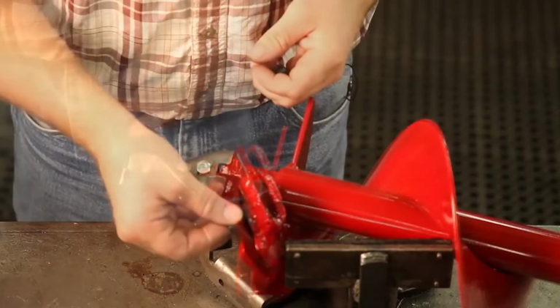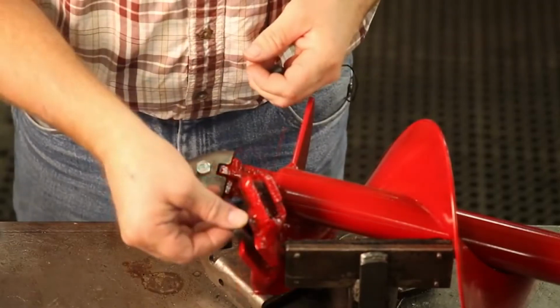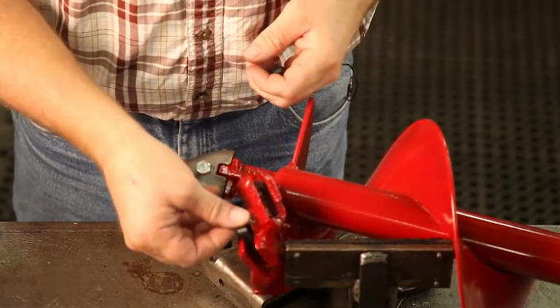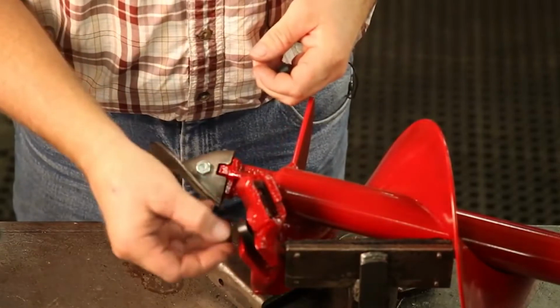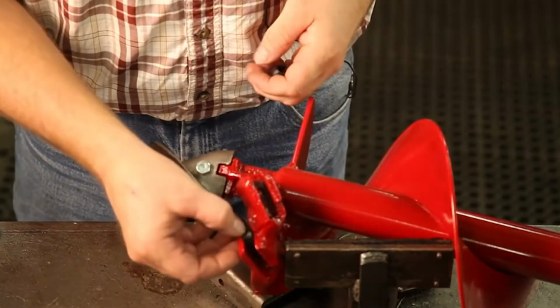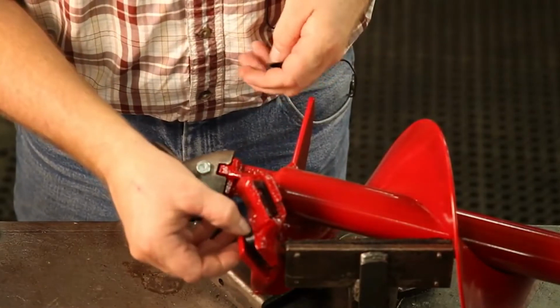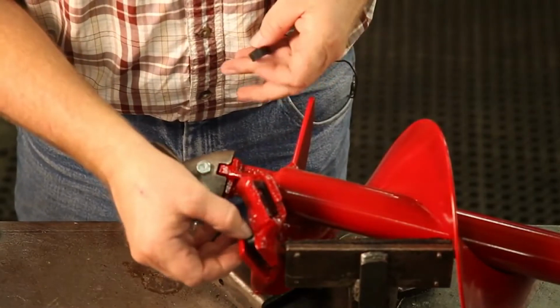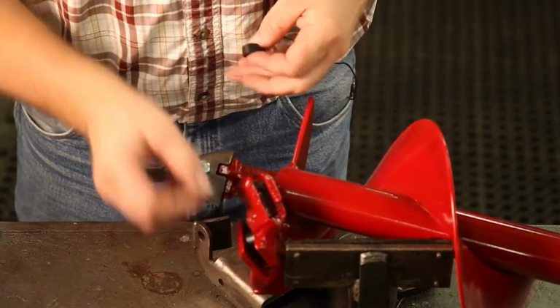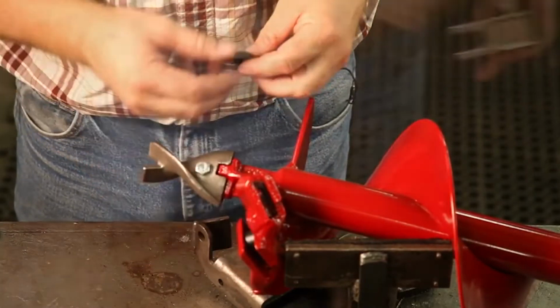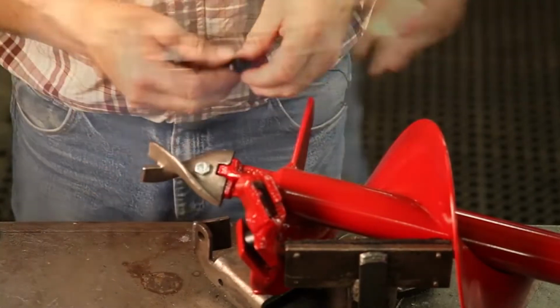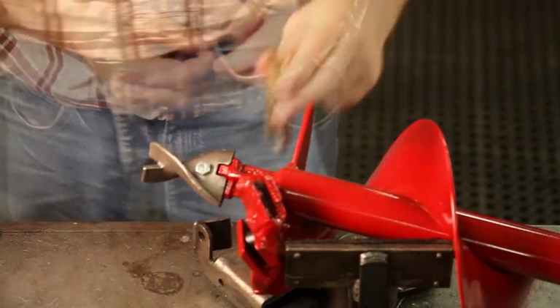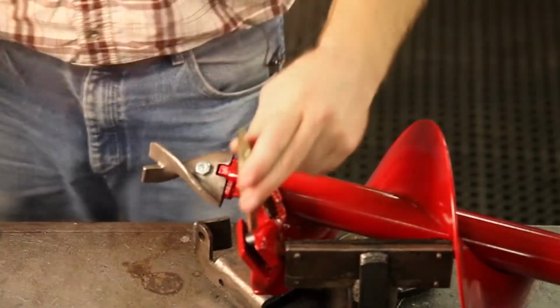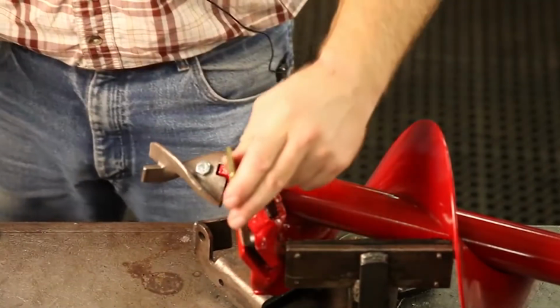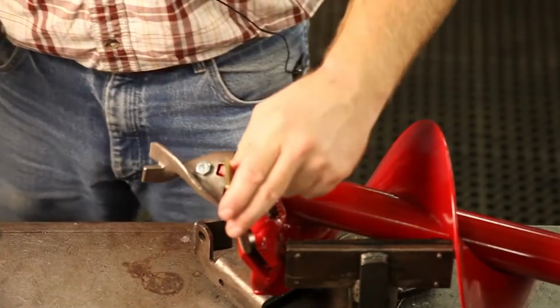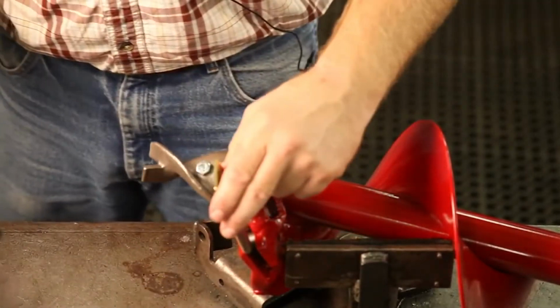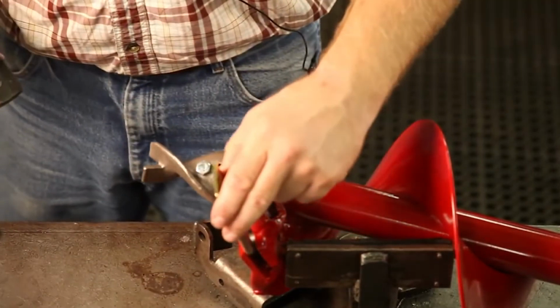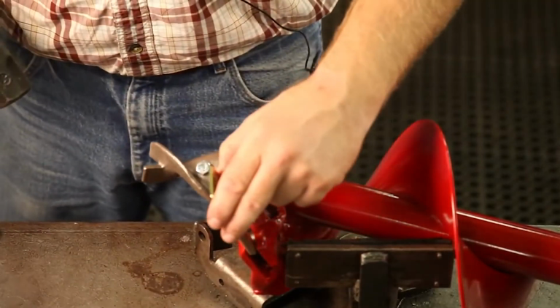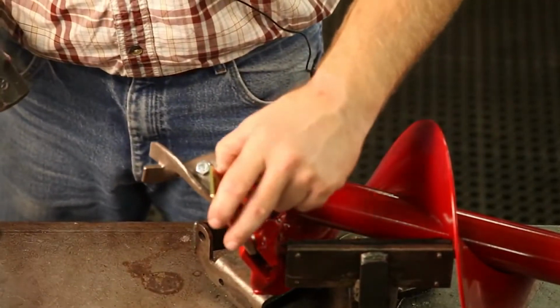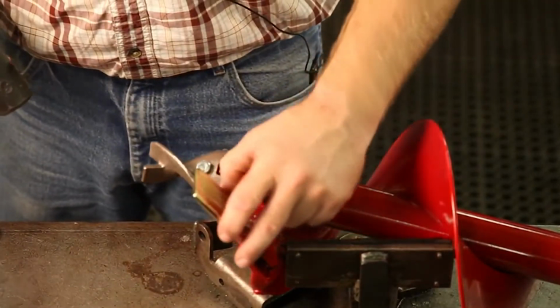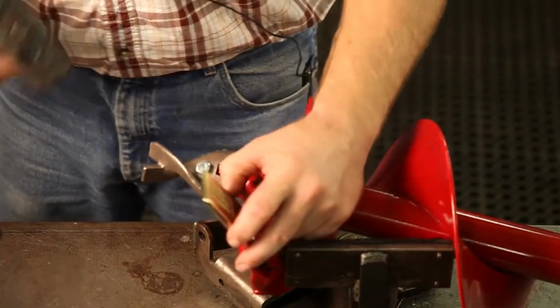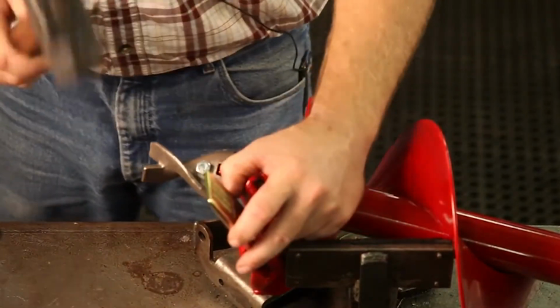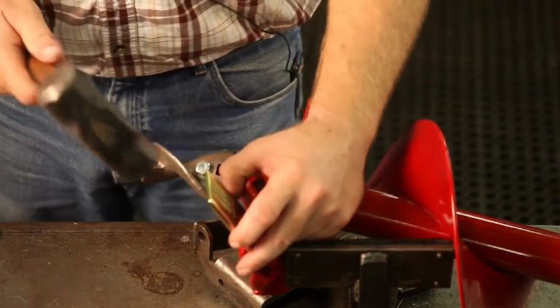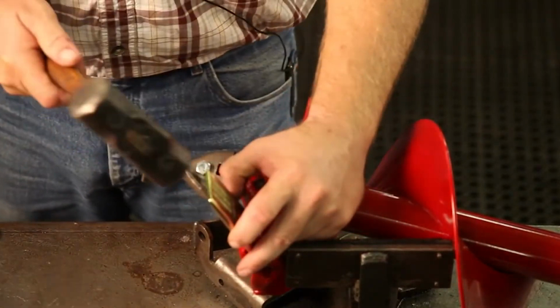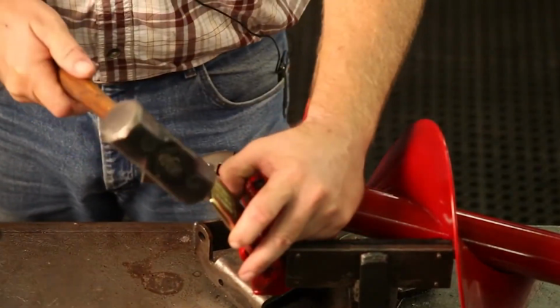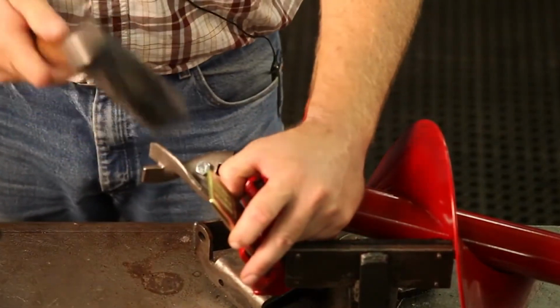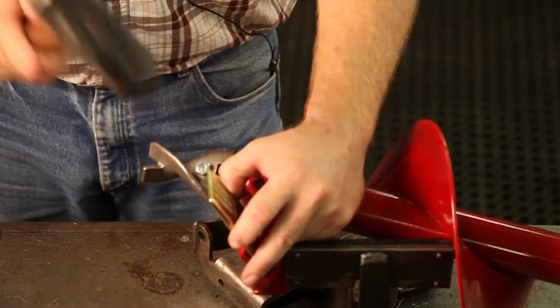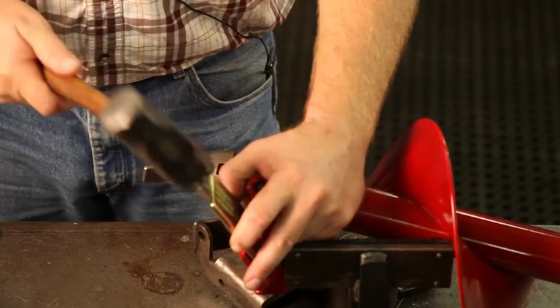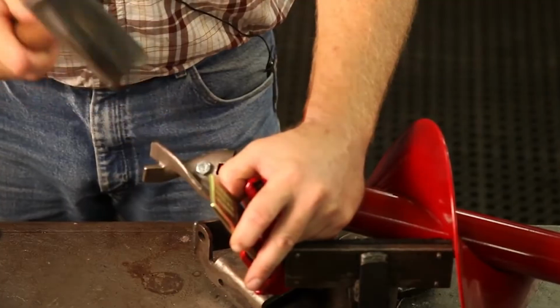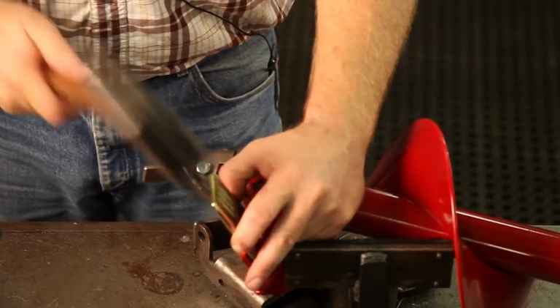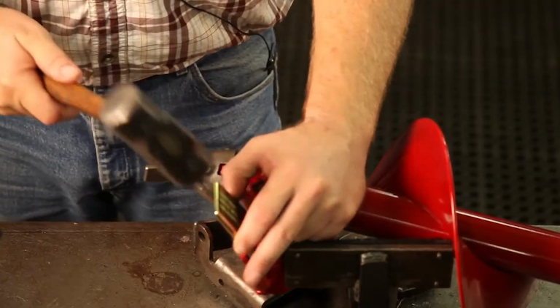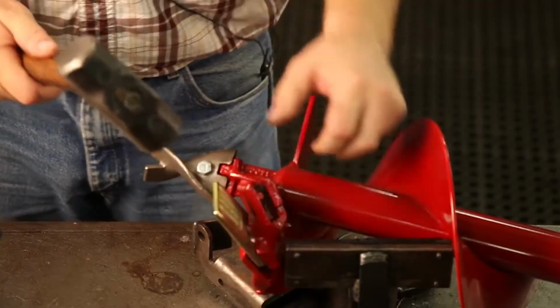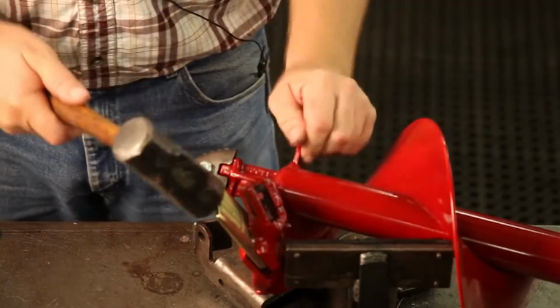For the side blades, first insert rubber locks, then insert blades and hammer until they are secure.